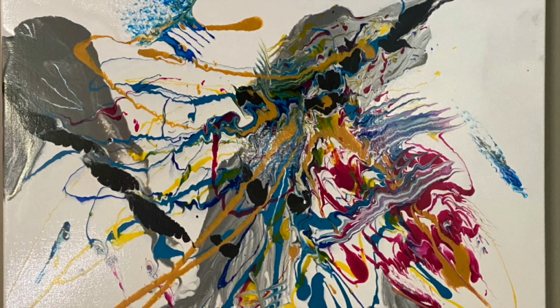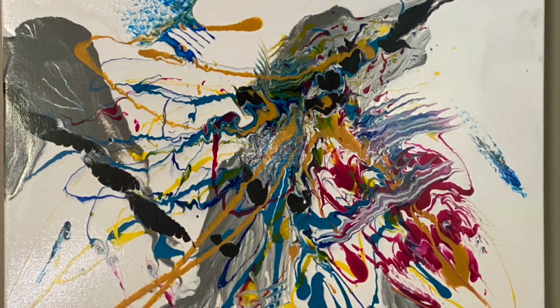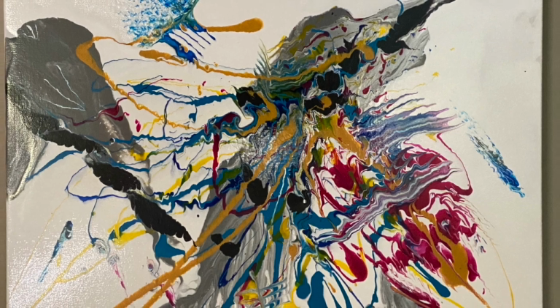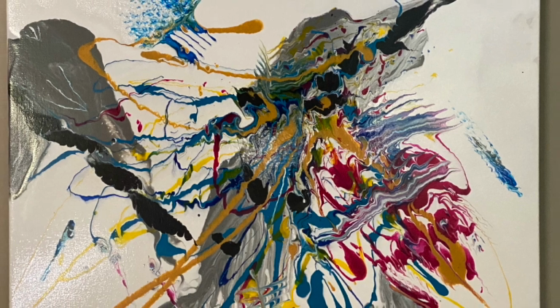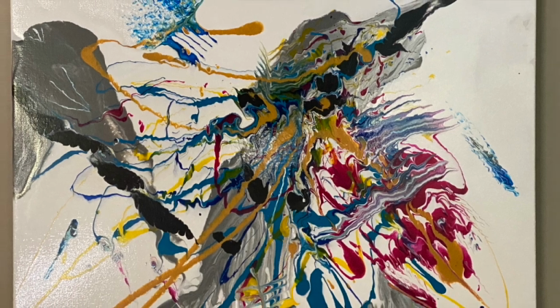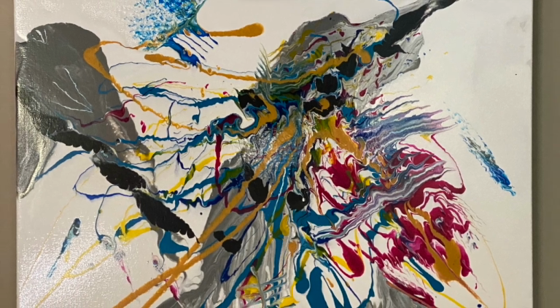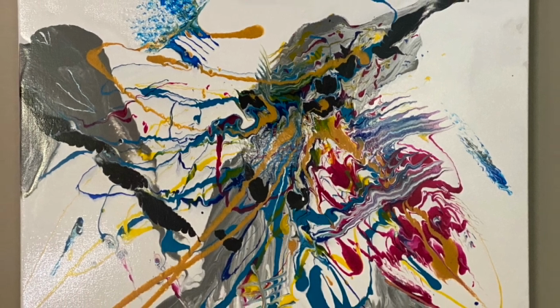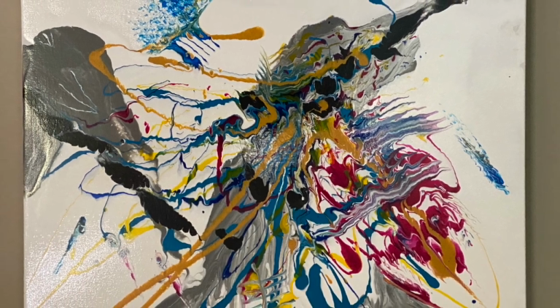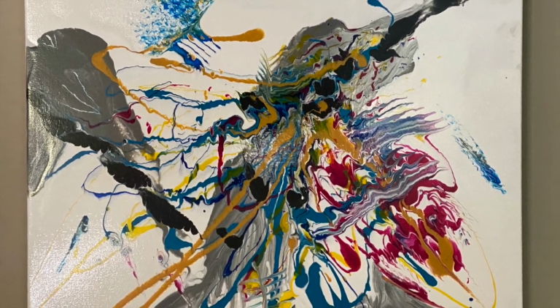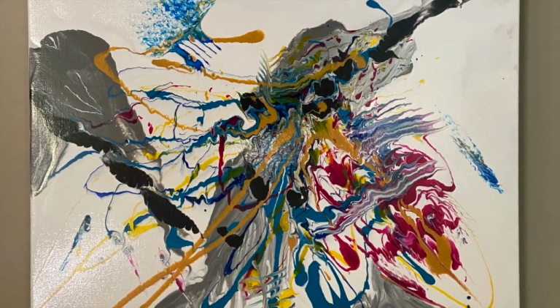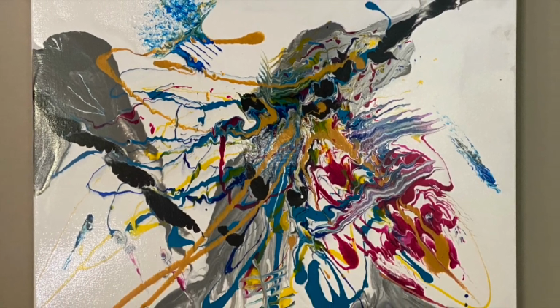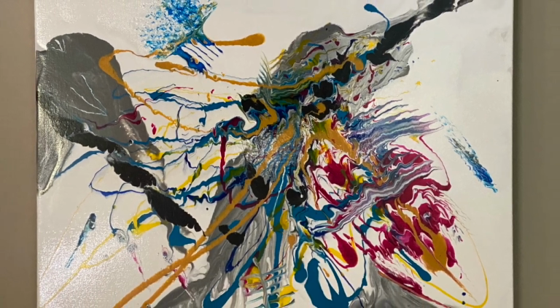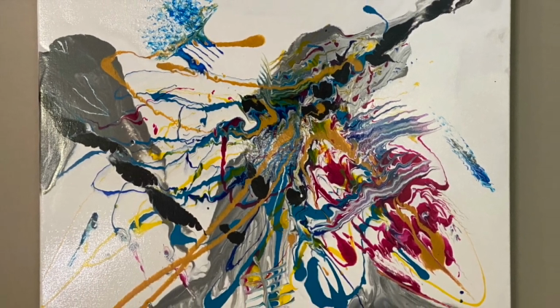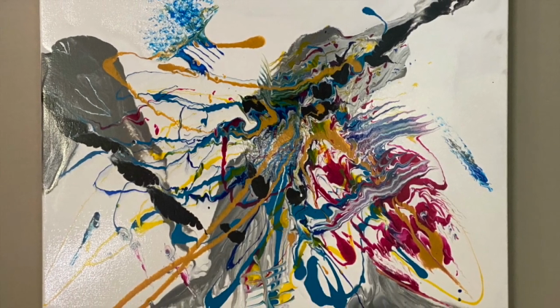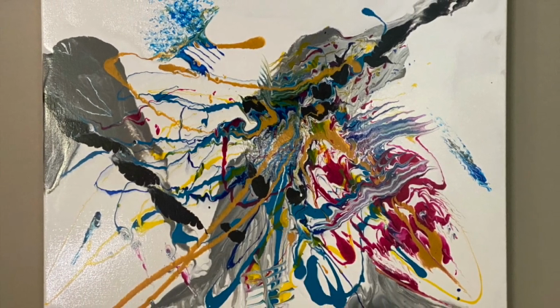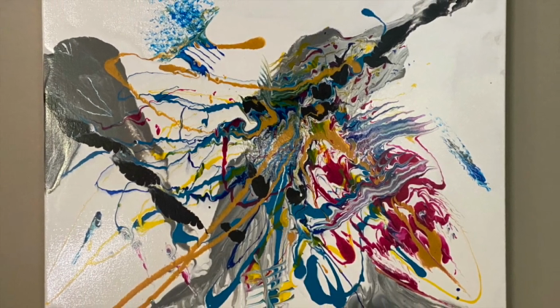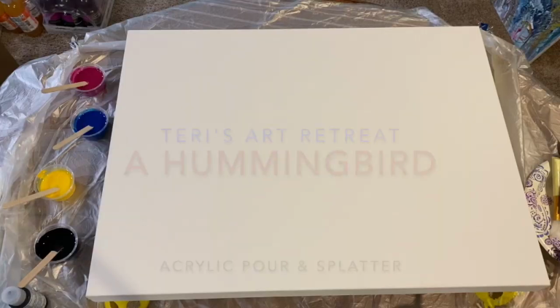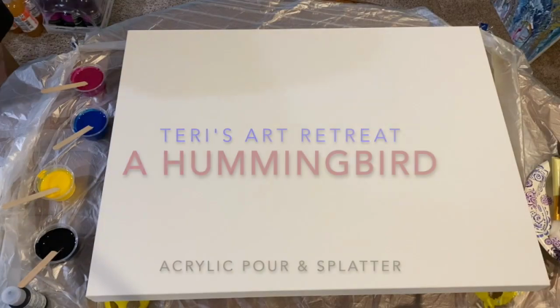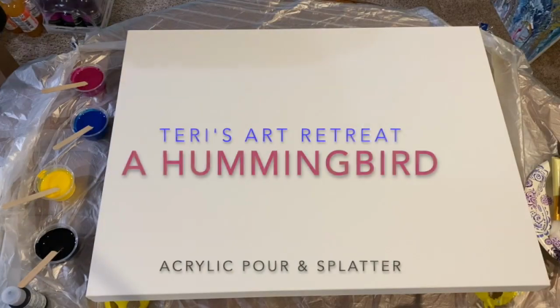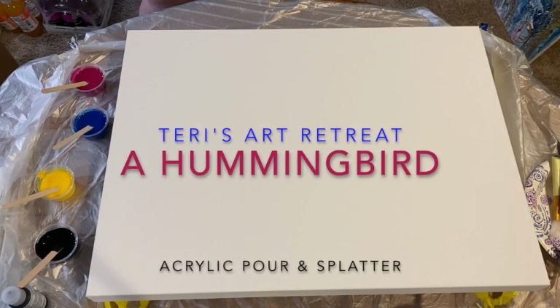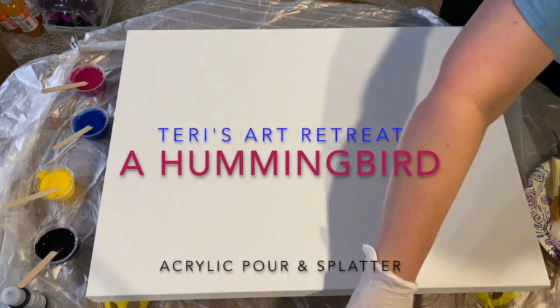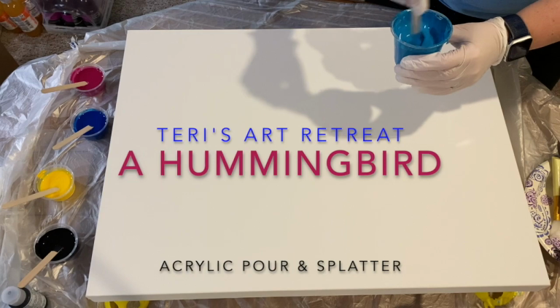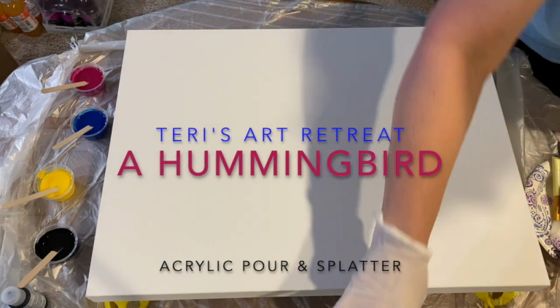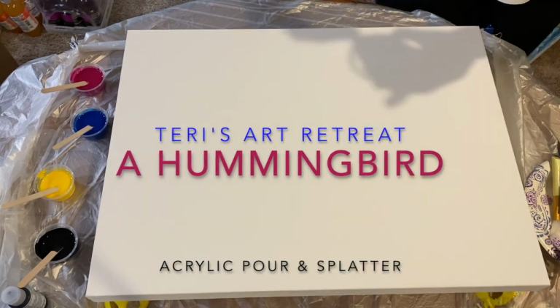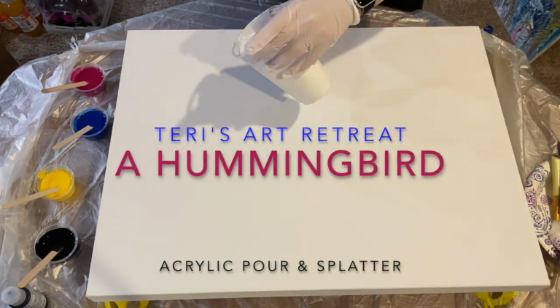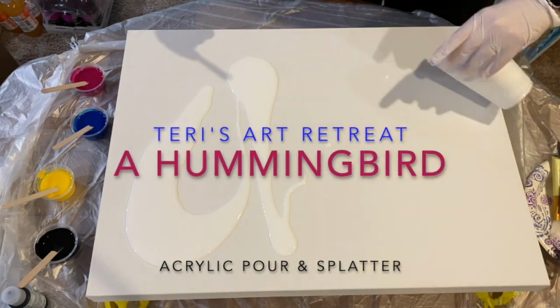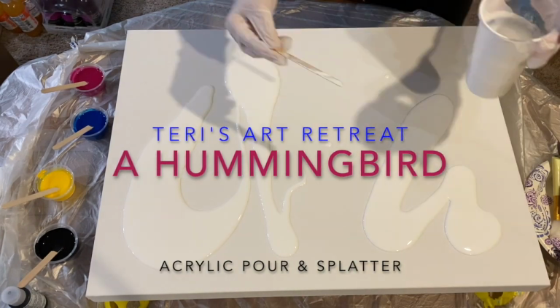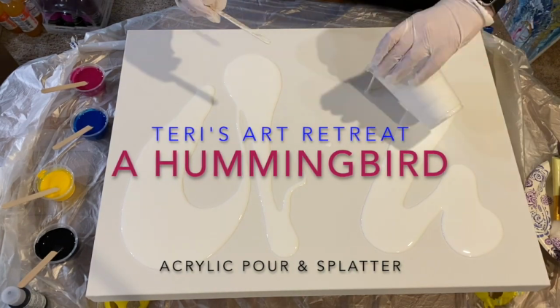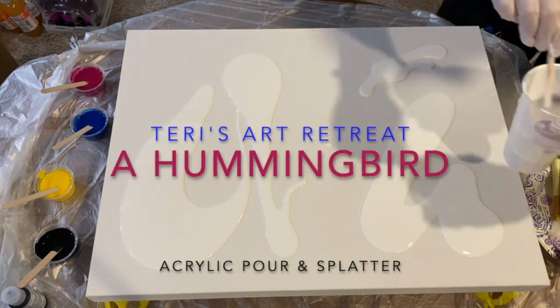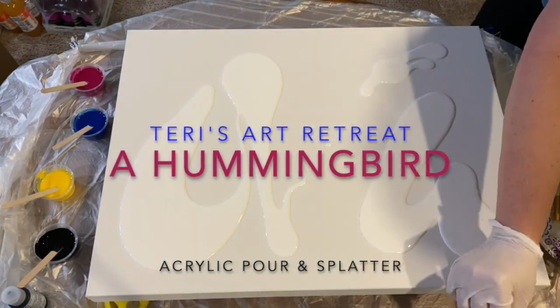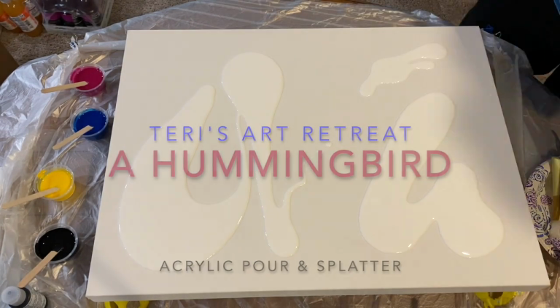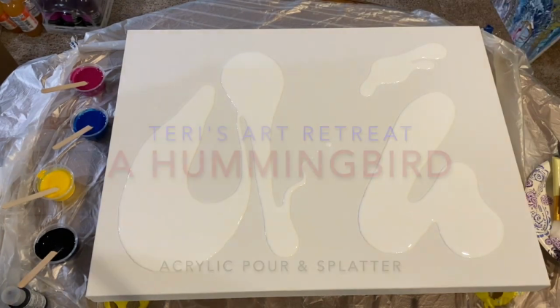Hi, this is Terry's Art Retreat. While pre-mixing my colors — thalo blue, magenta, turquoise, and yellow — with pouring medium,